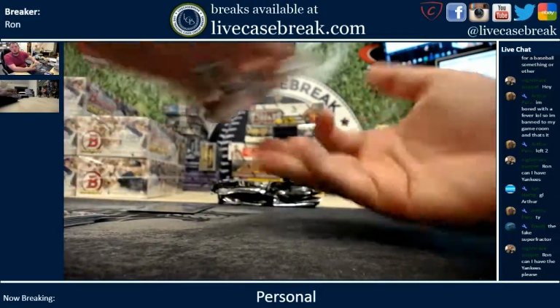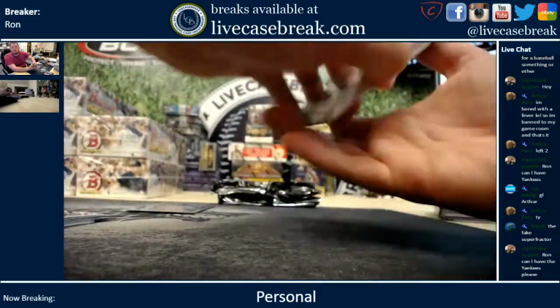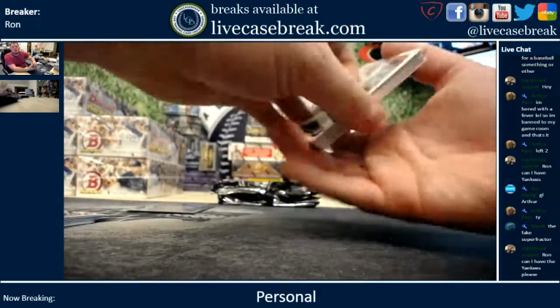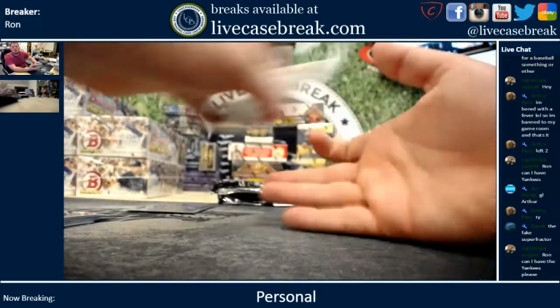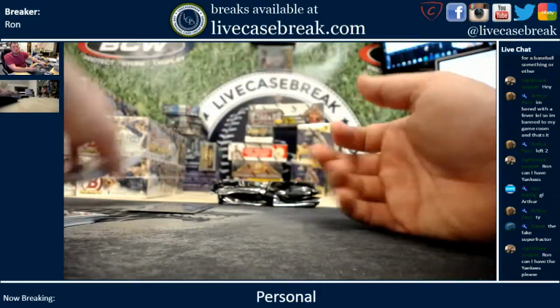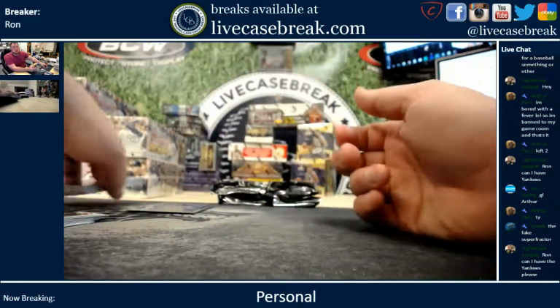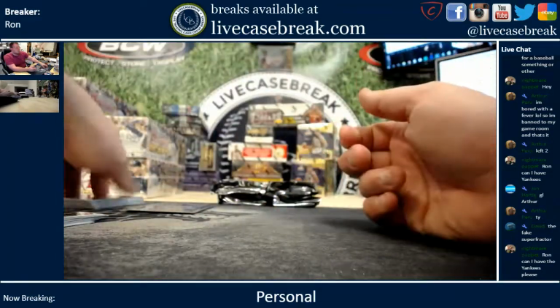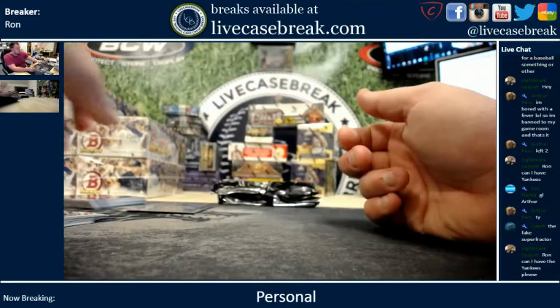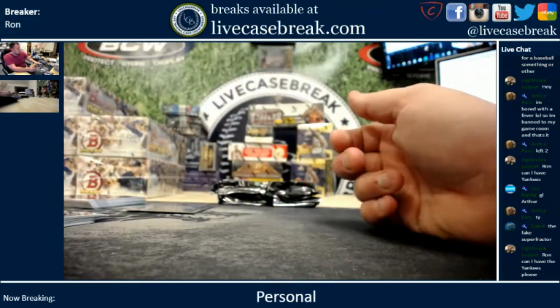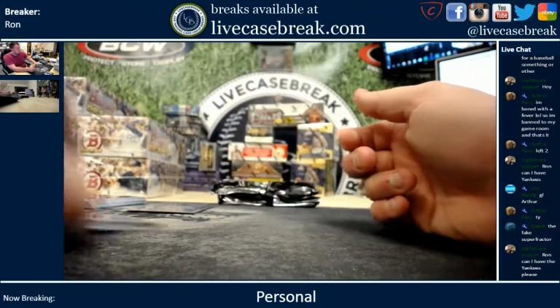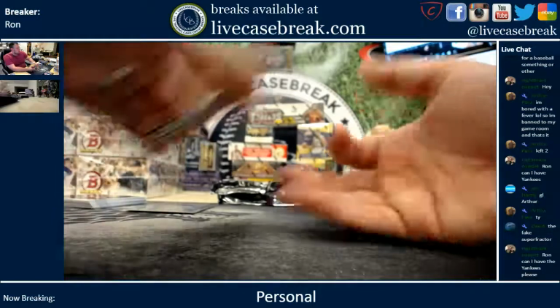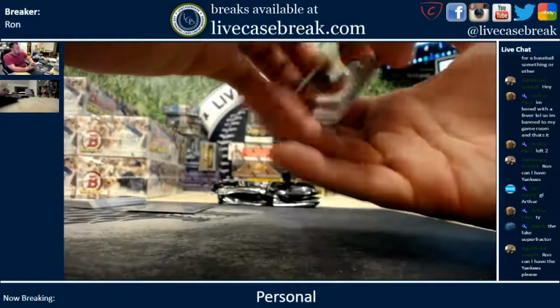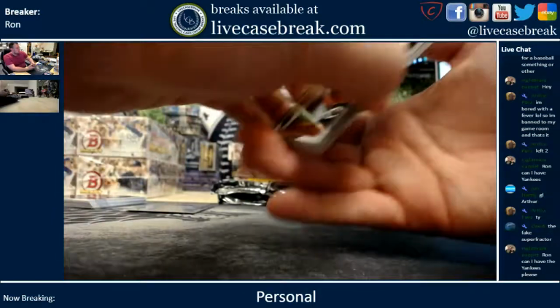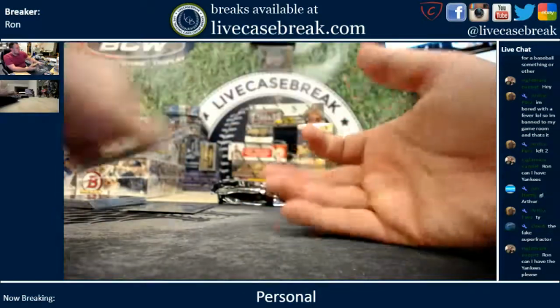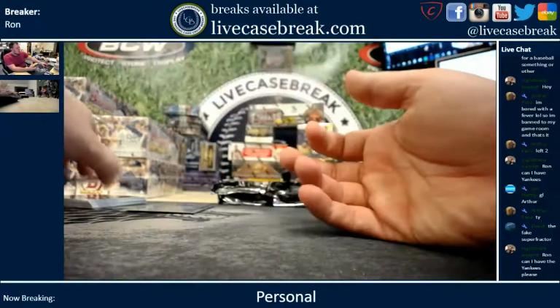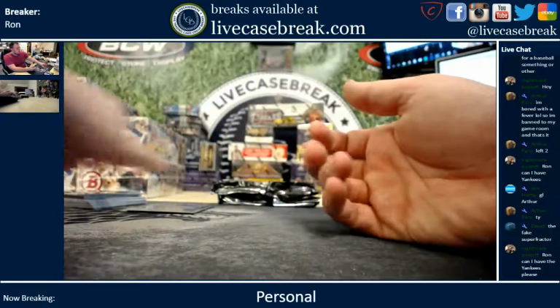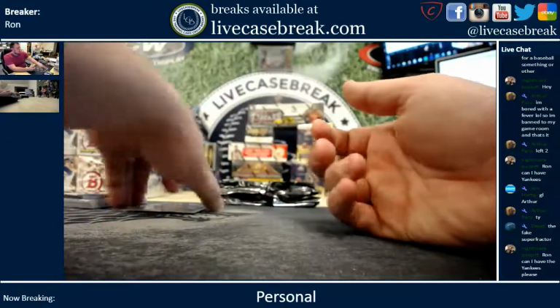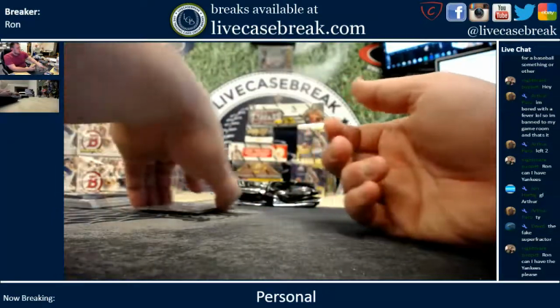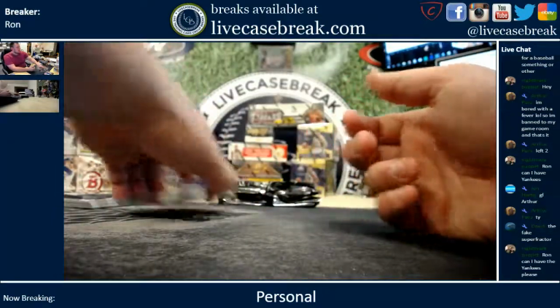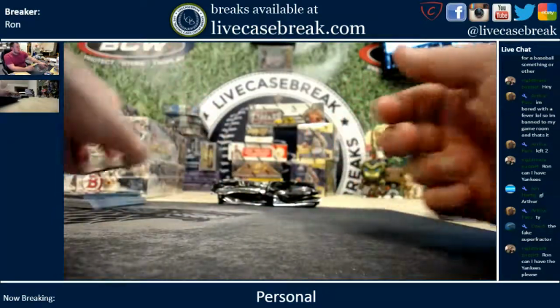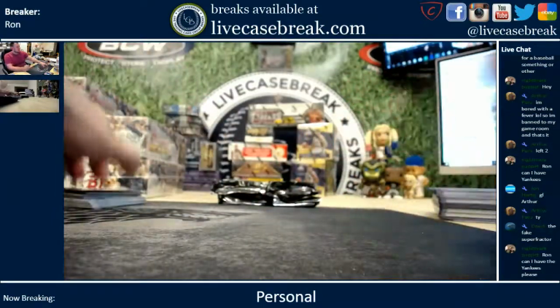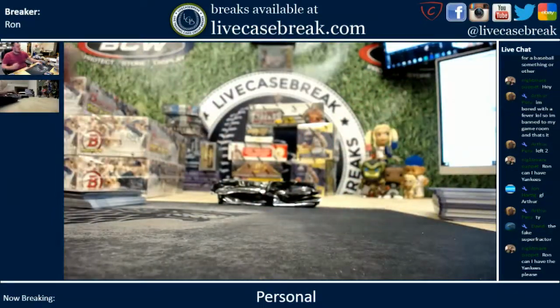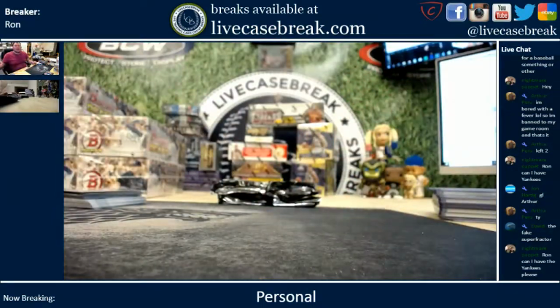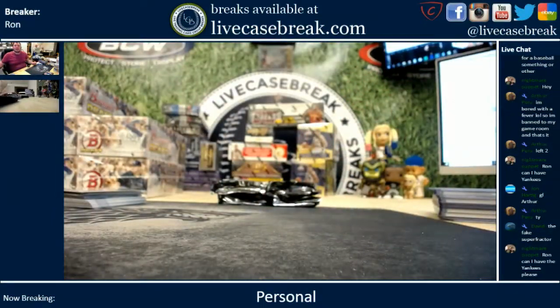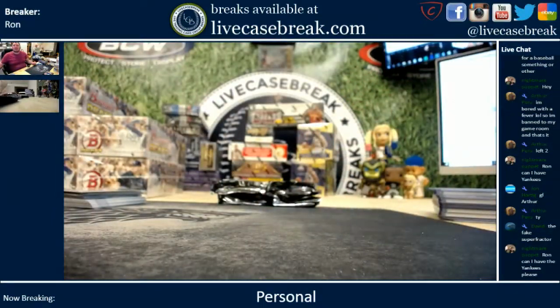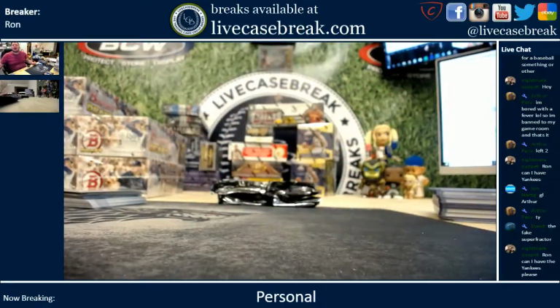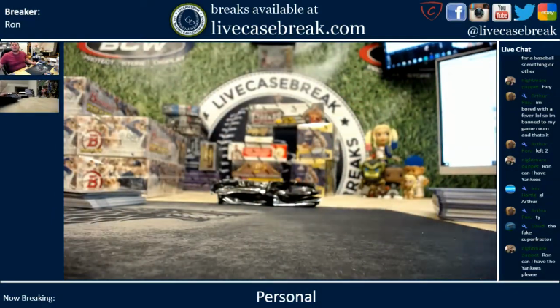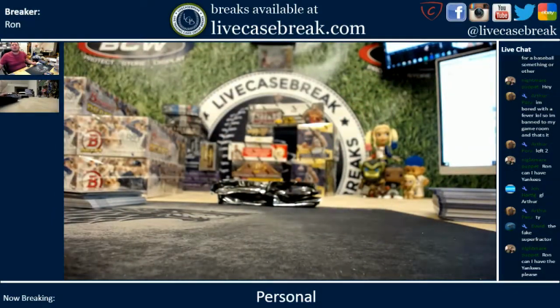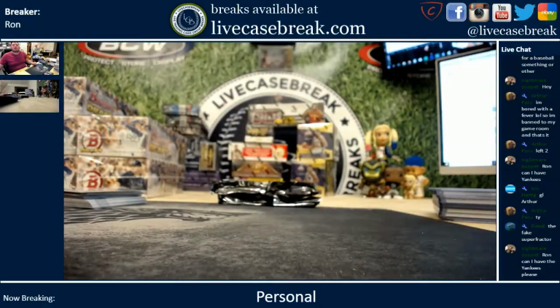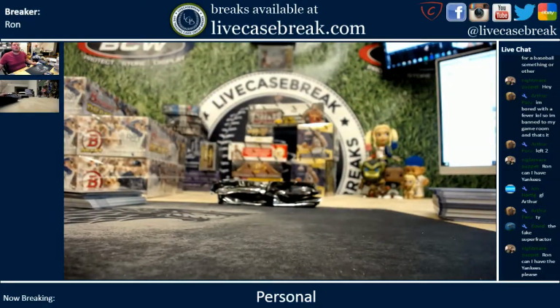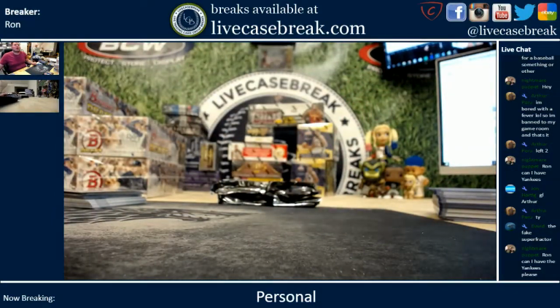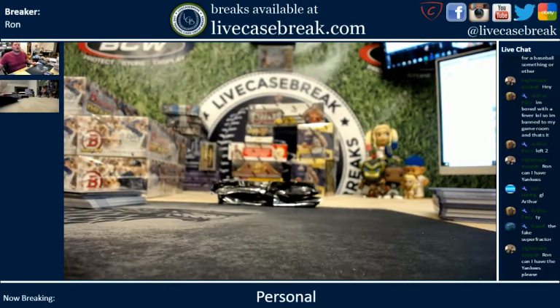And there you go. To find more of these, LiveCaseBreak.com. This is Ron. I'm out.